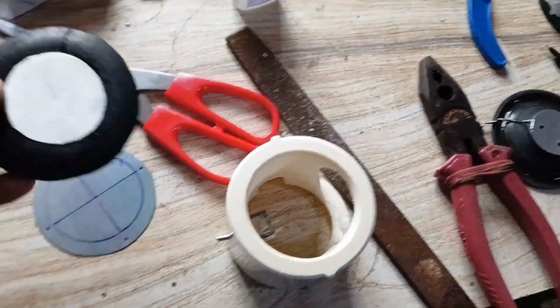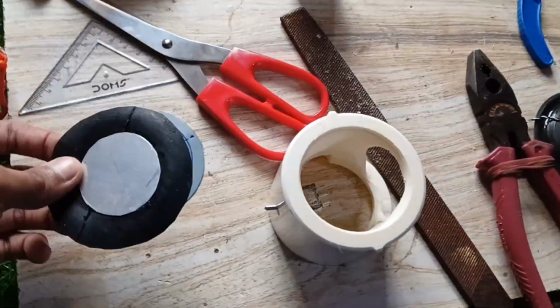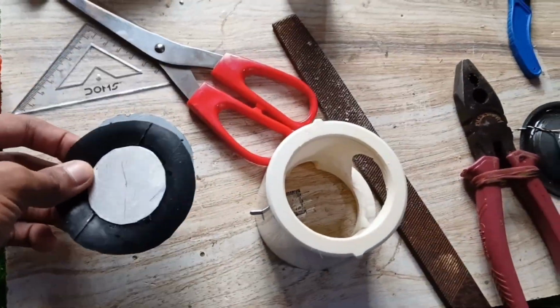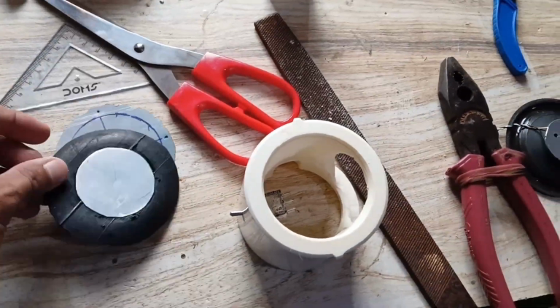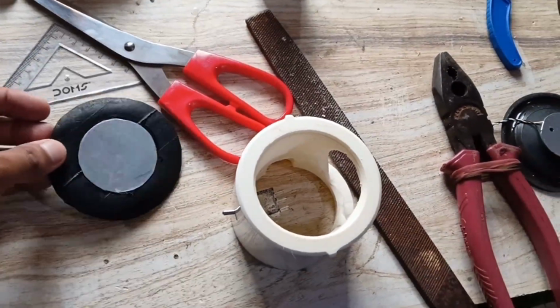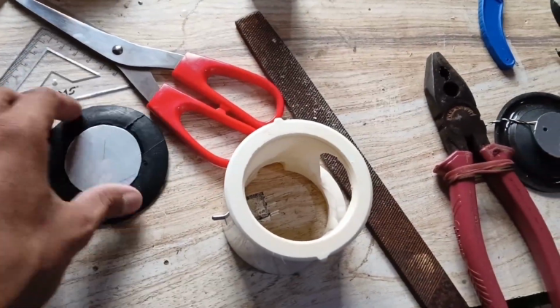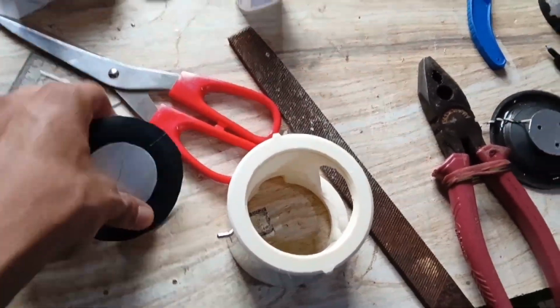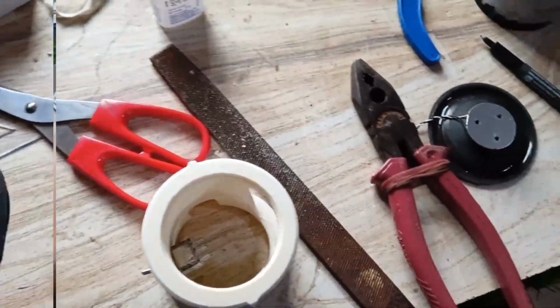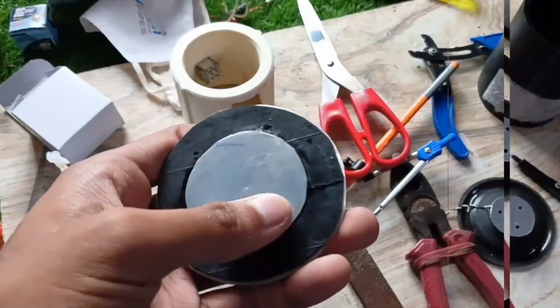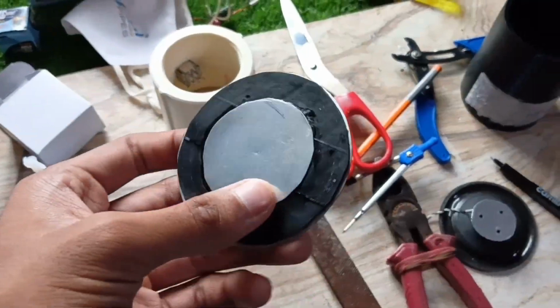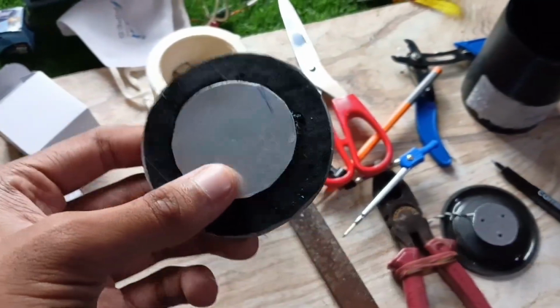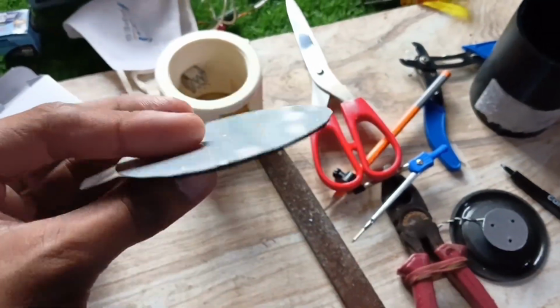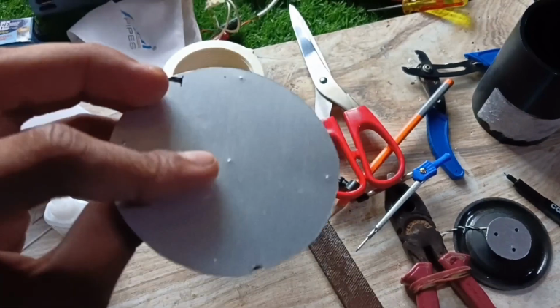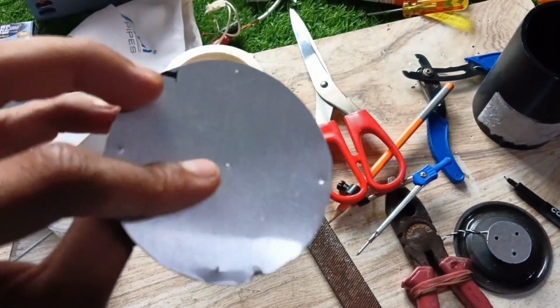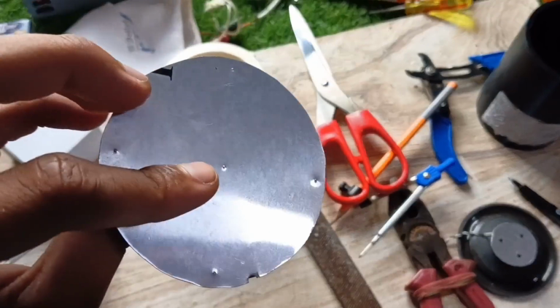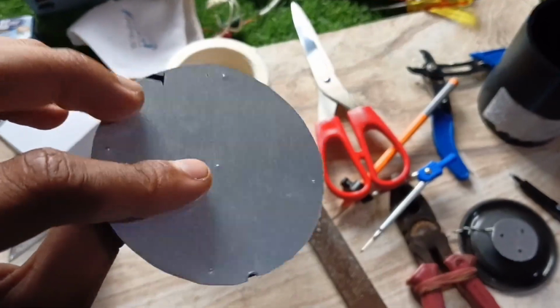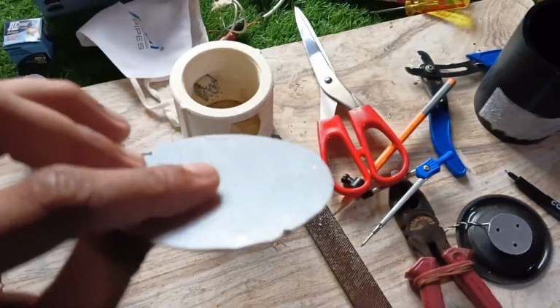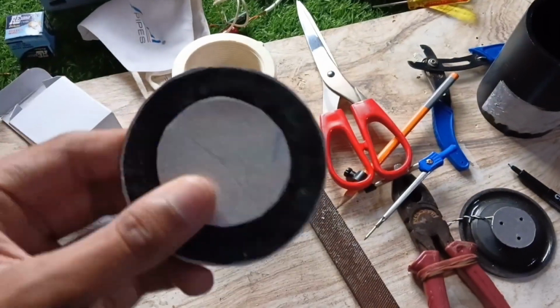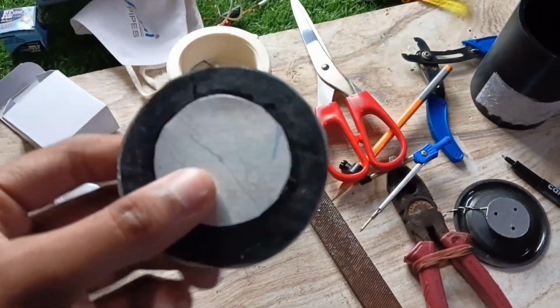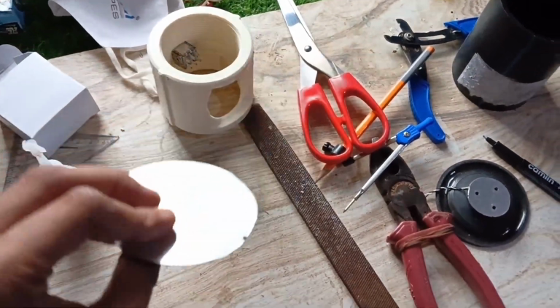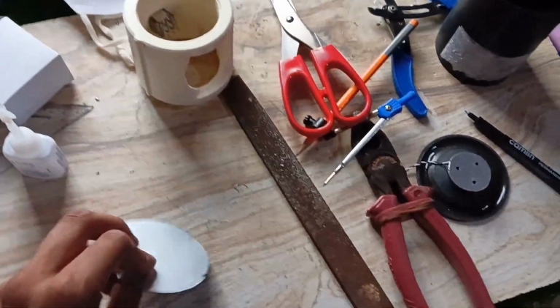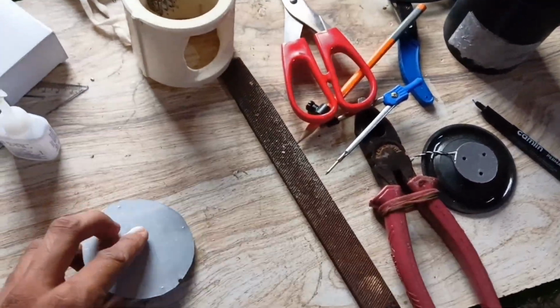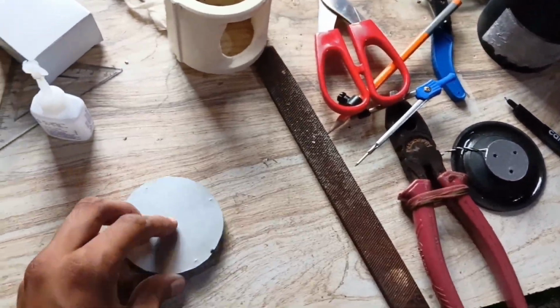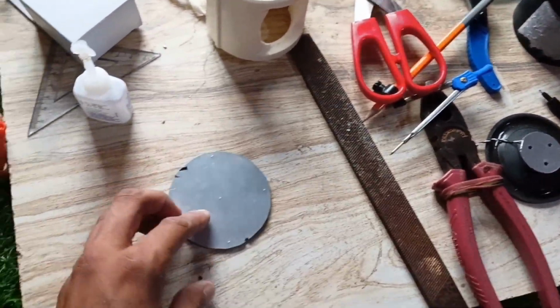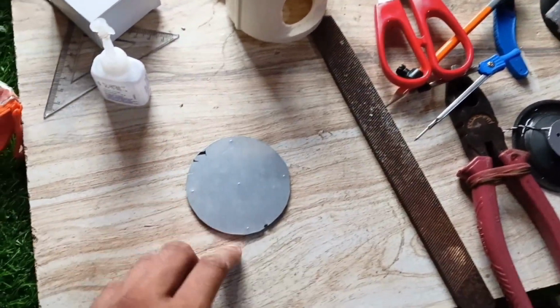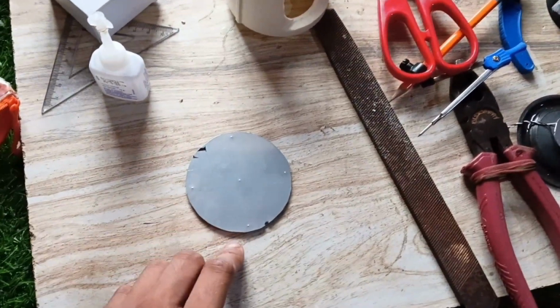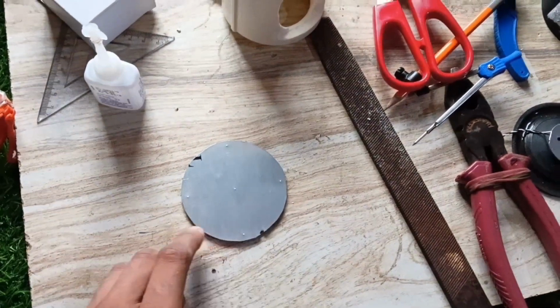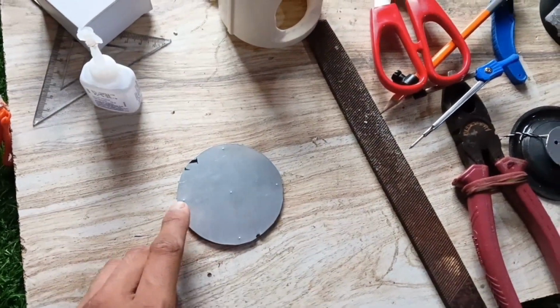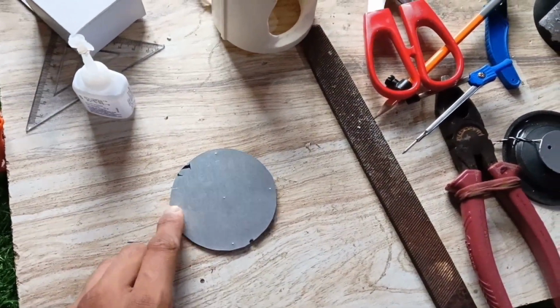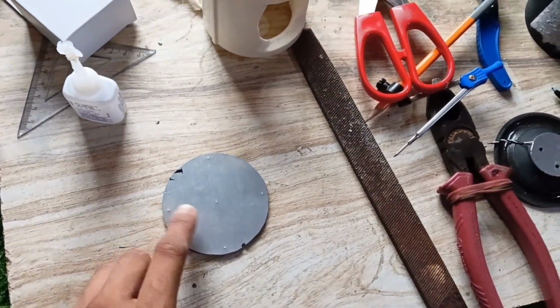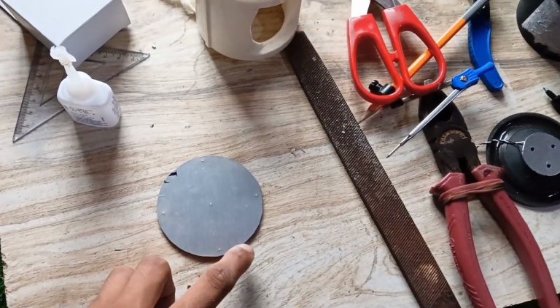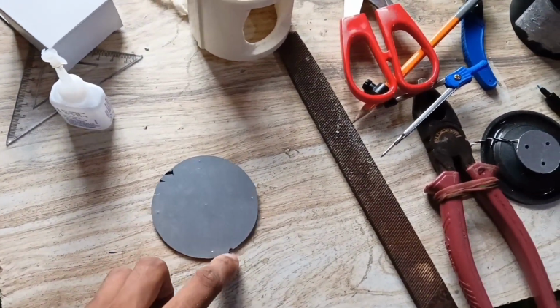I cut an aluminum base, added a tire tube layer for damping, and drilled four holes to mount it.